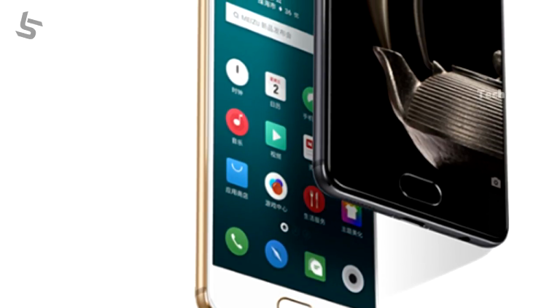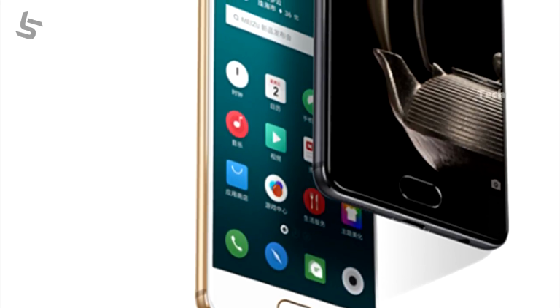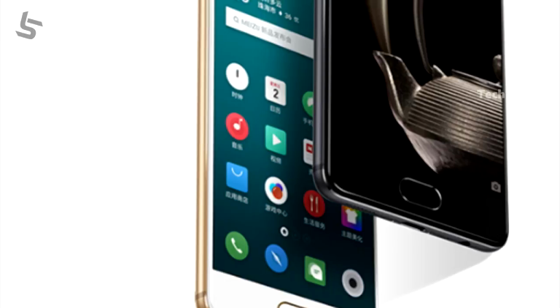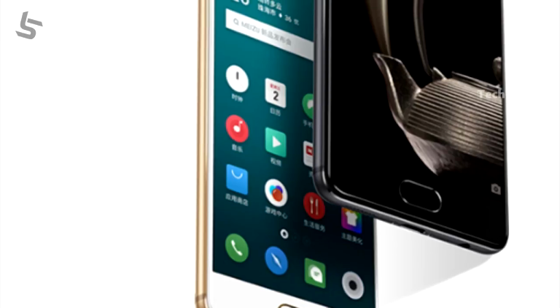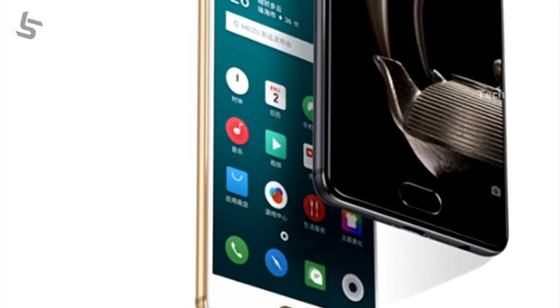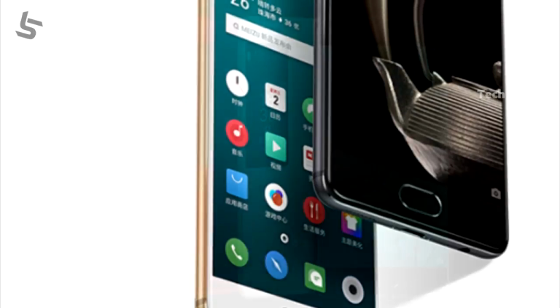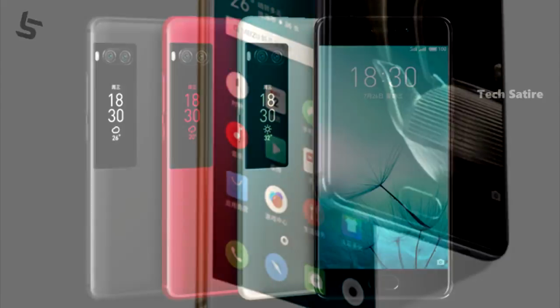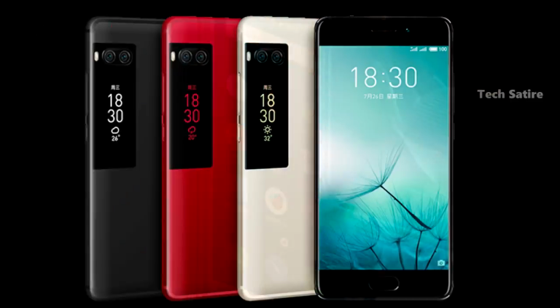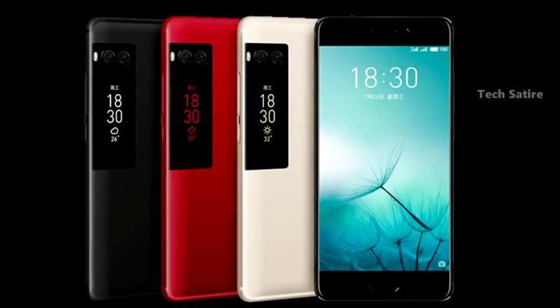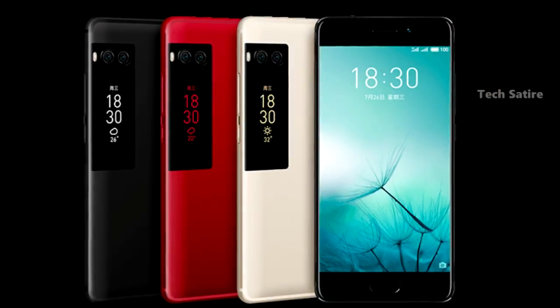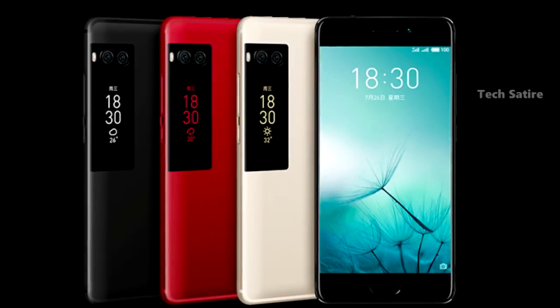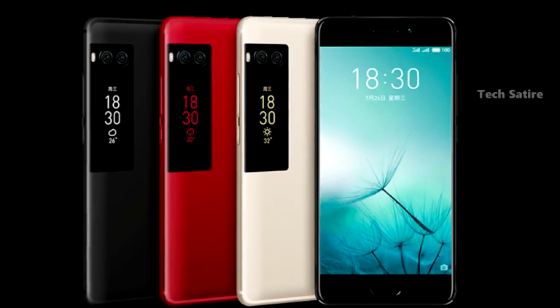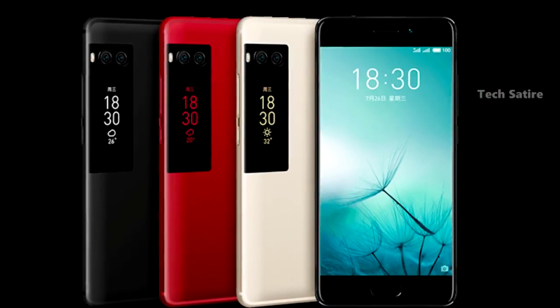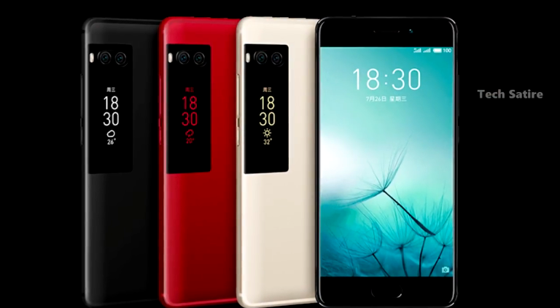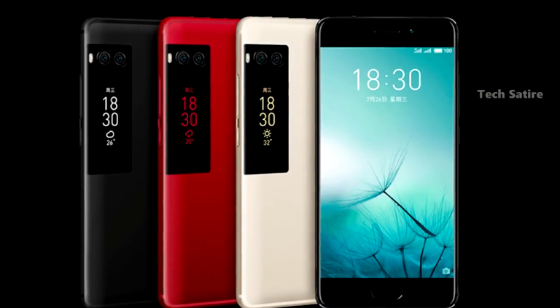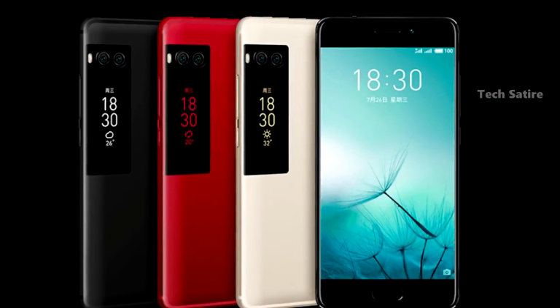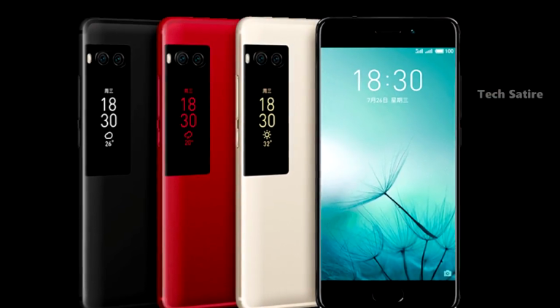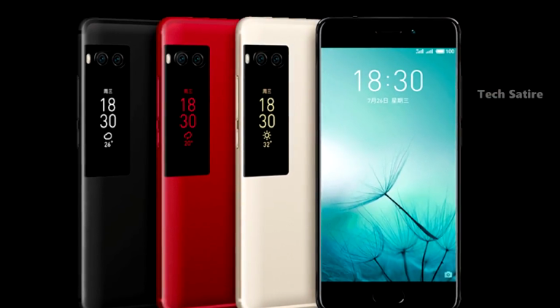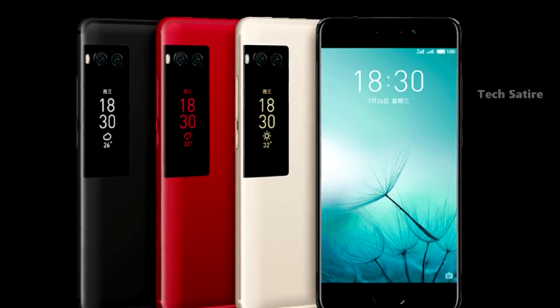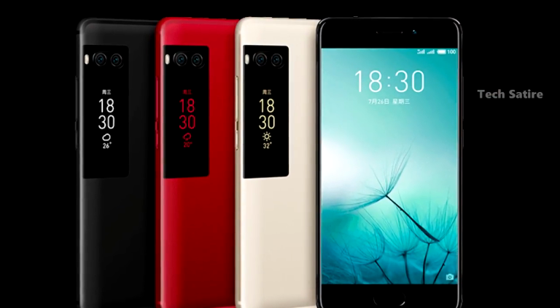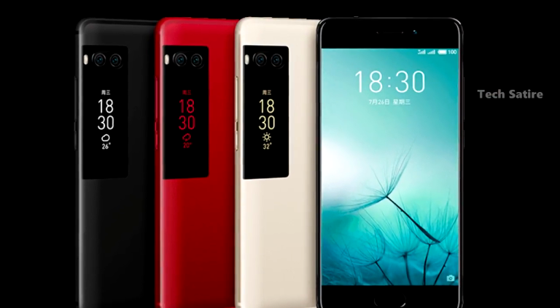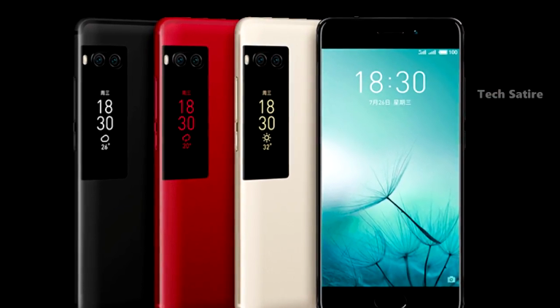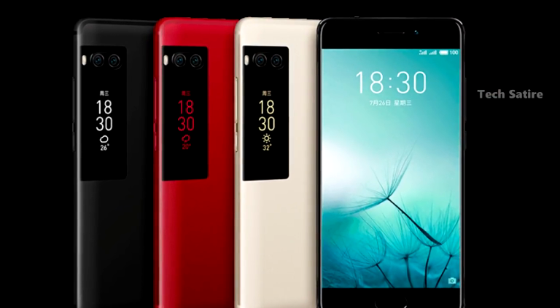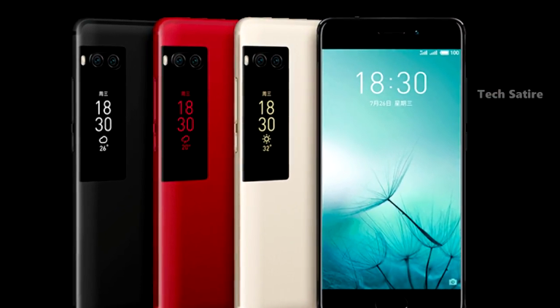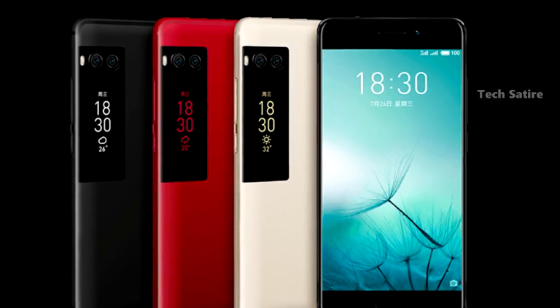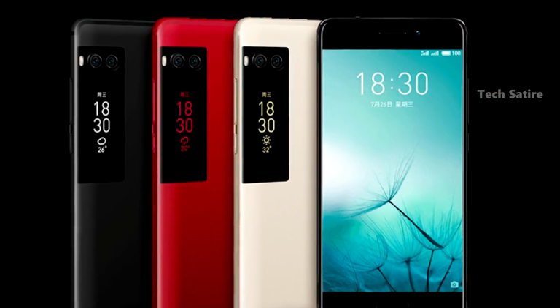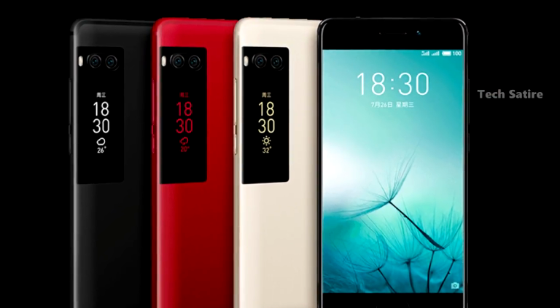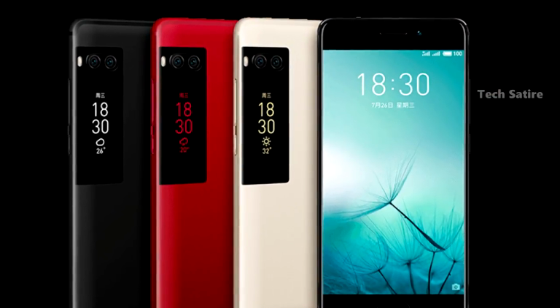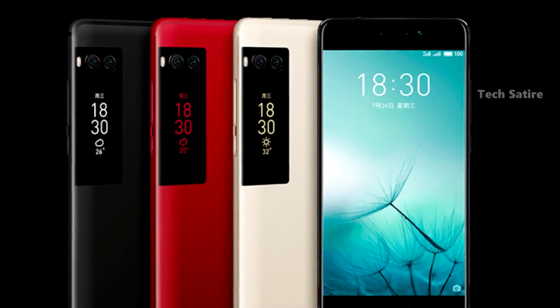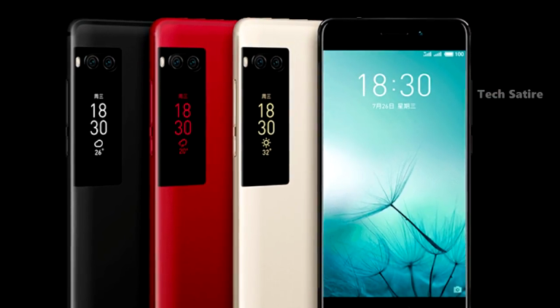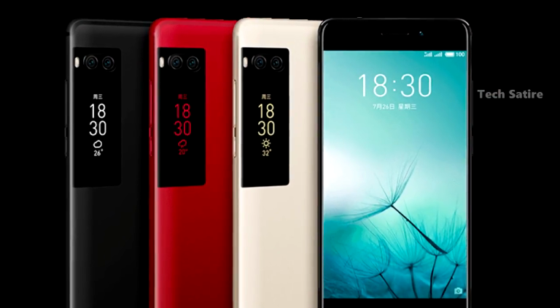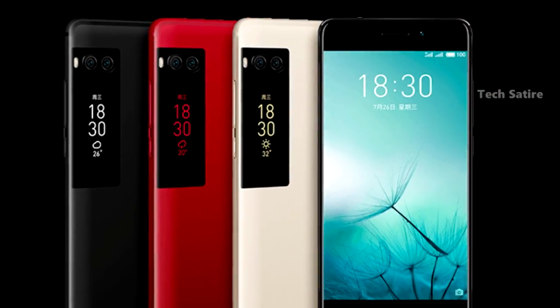Both variants are available in multiple color options: black, white, matte black, and red.